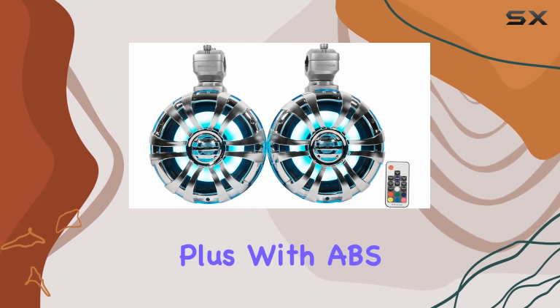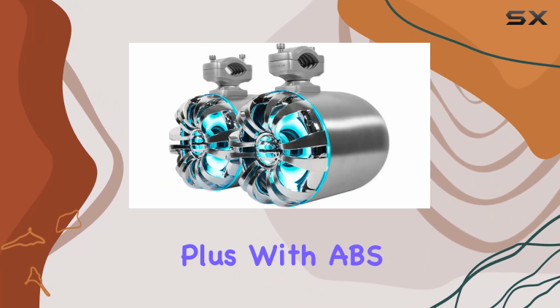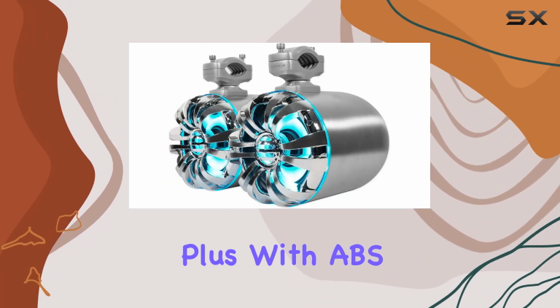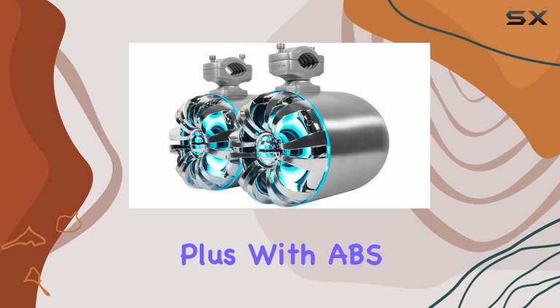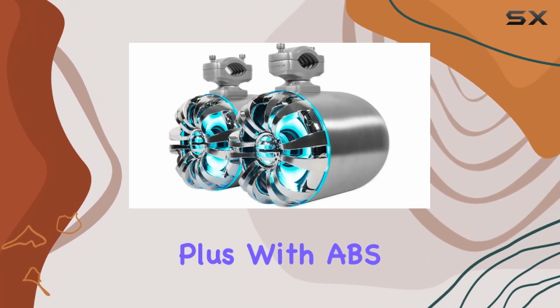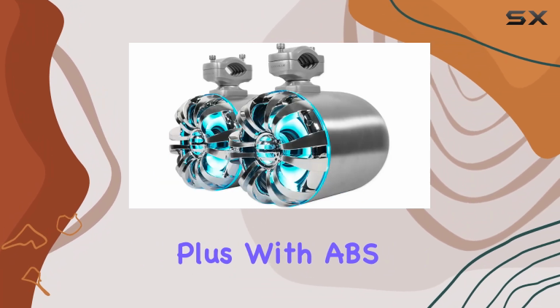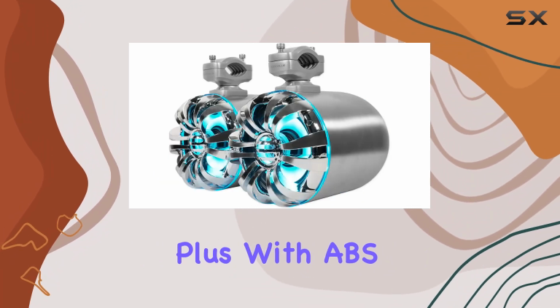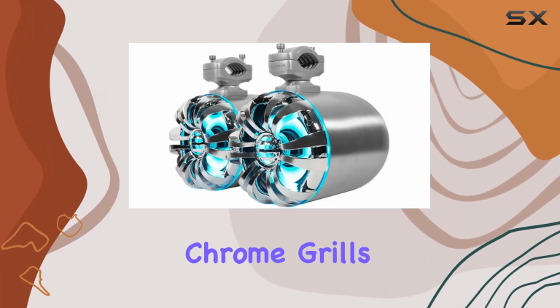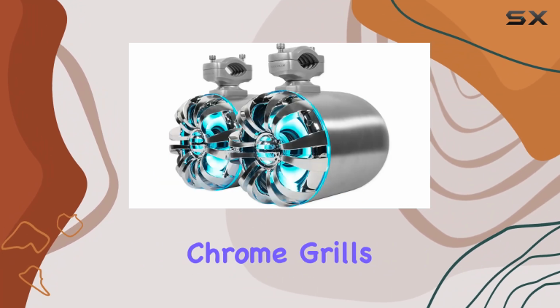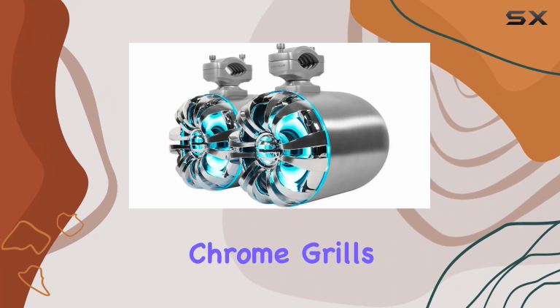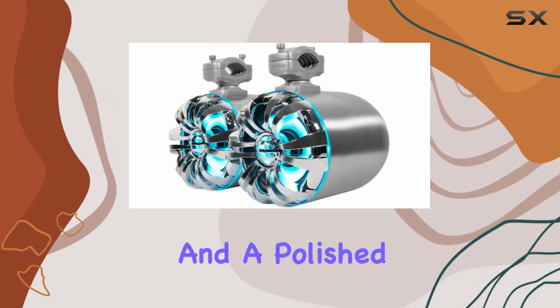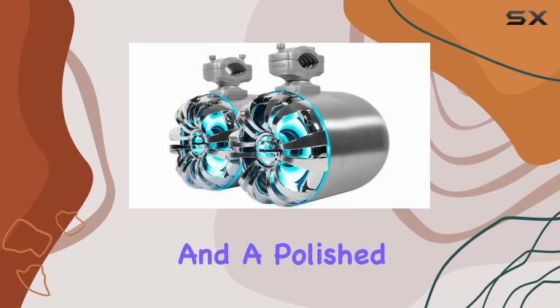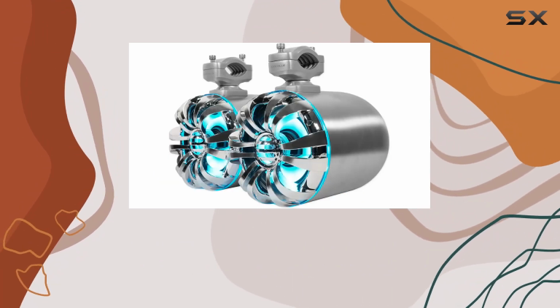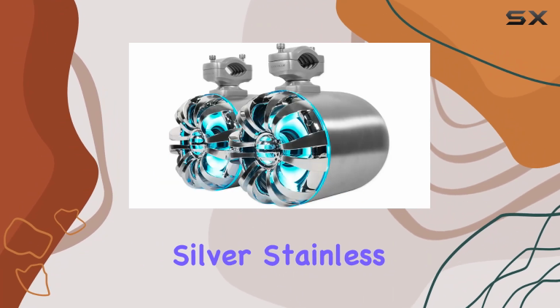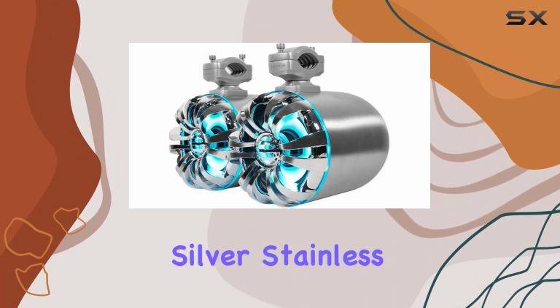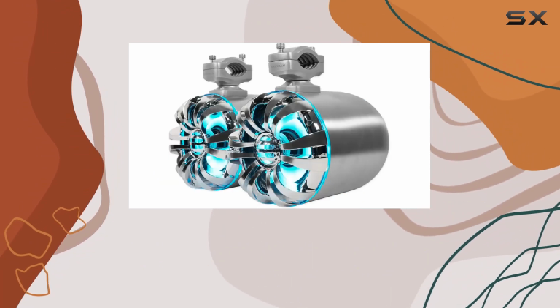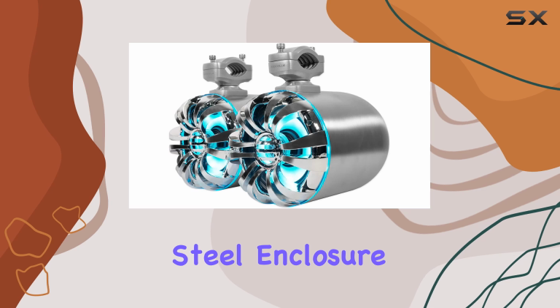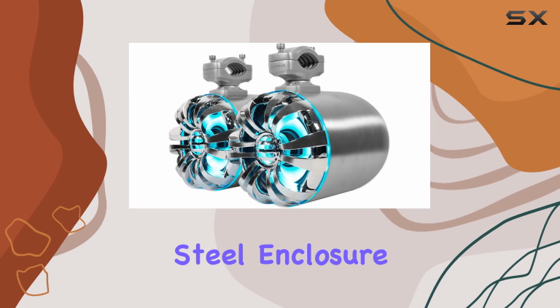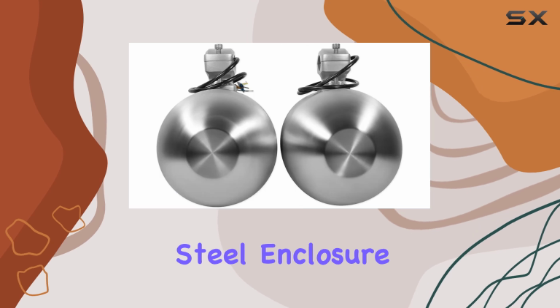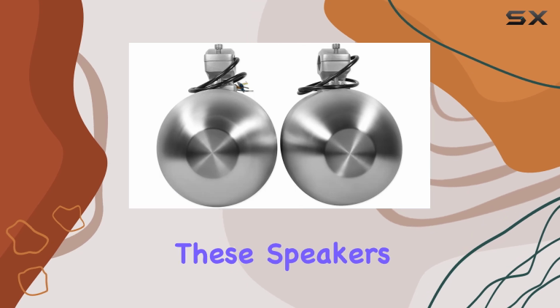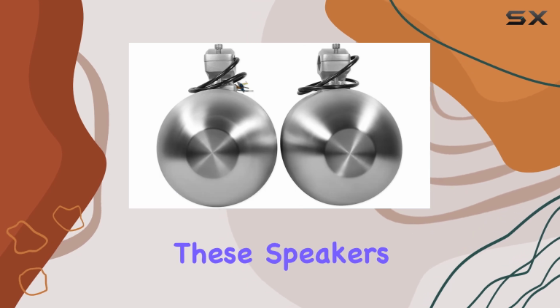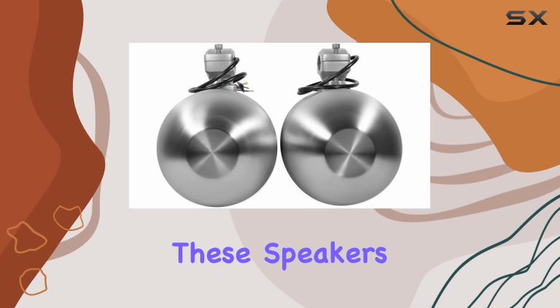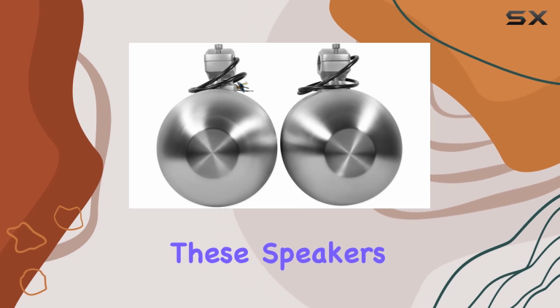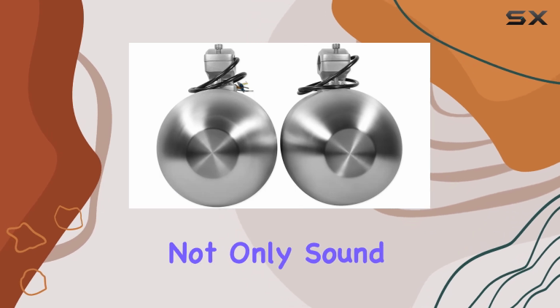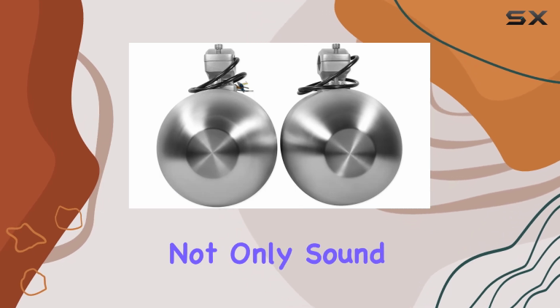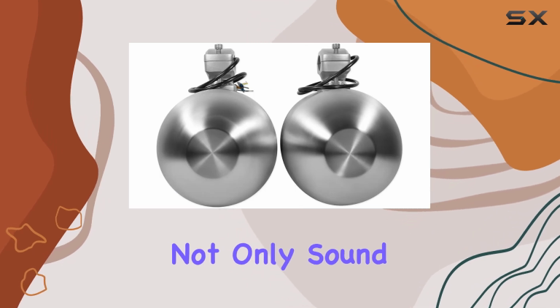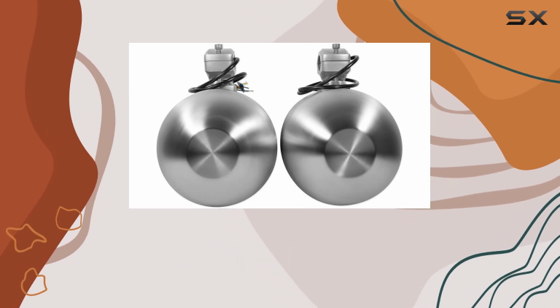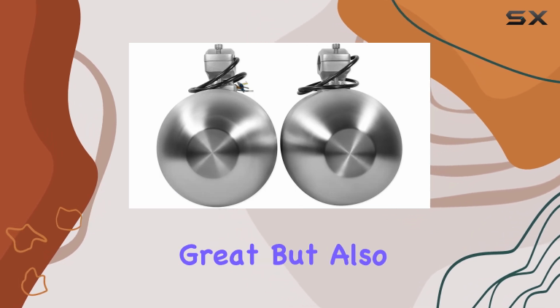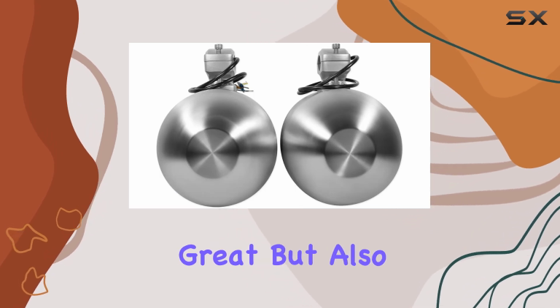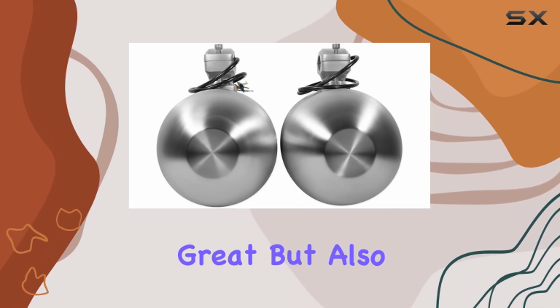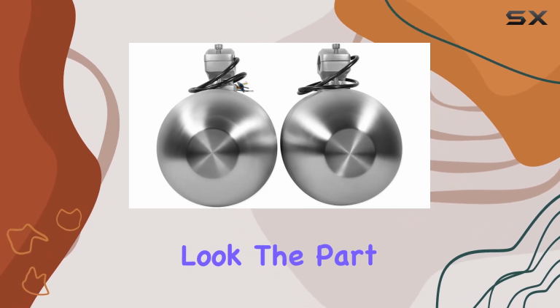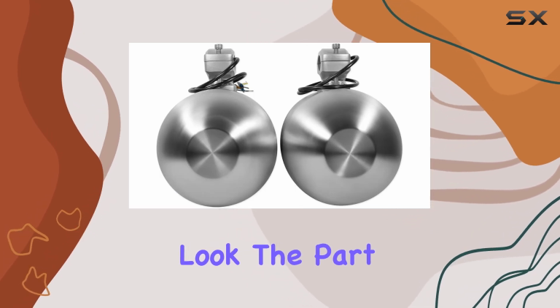Plus, with ABS chrome grills and a polished silver stainless steel enclosure, these speakers not only sound great but also look the part.